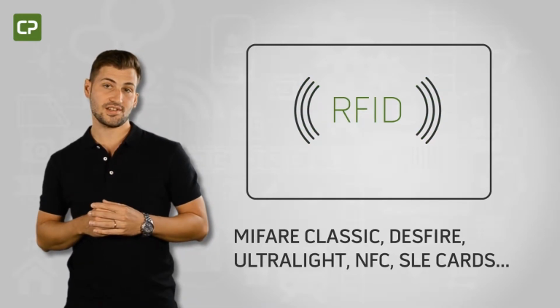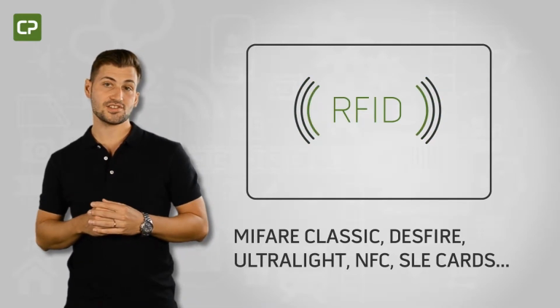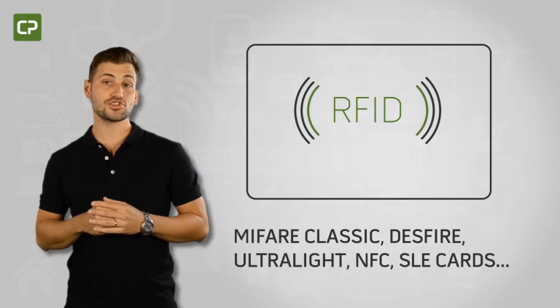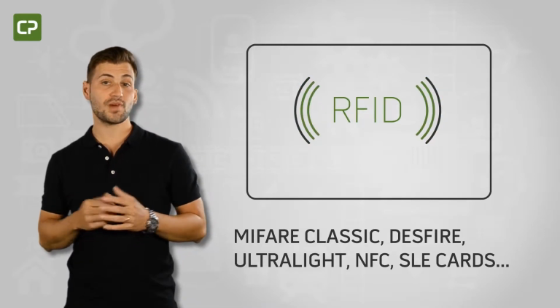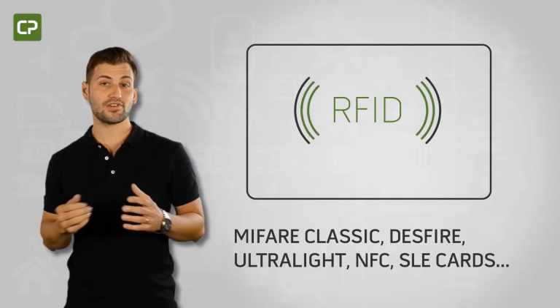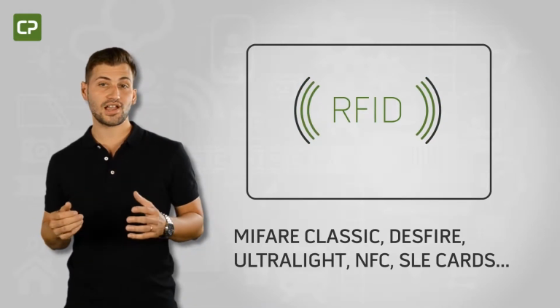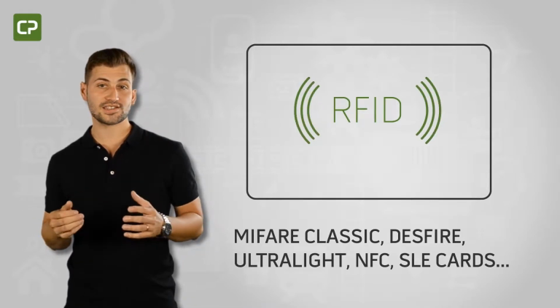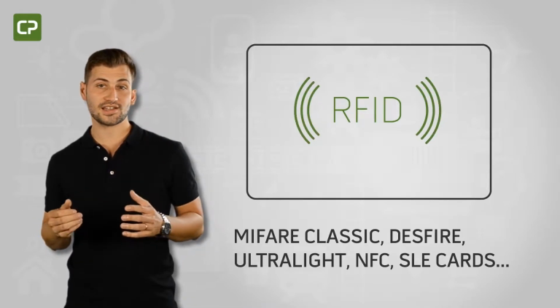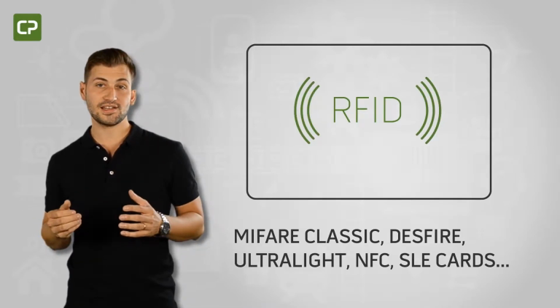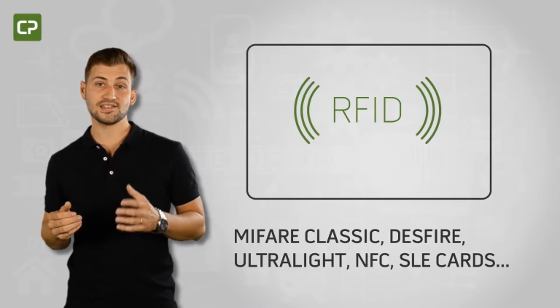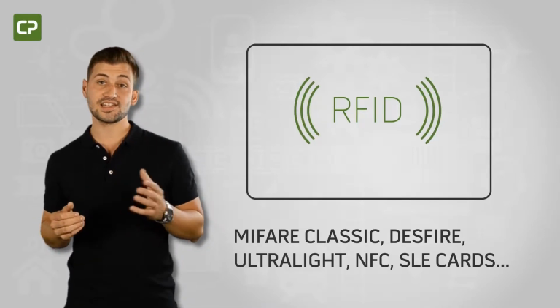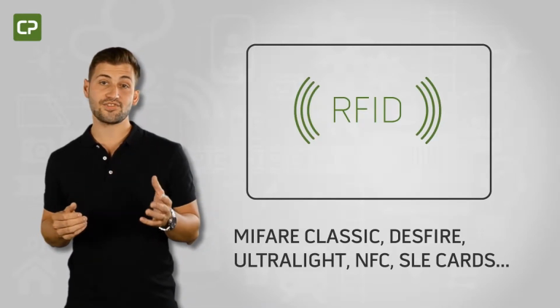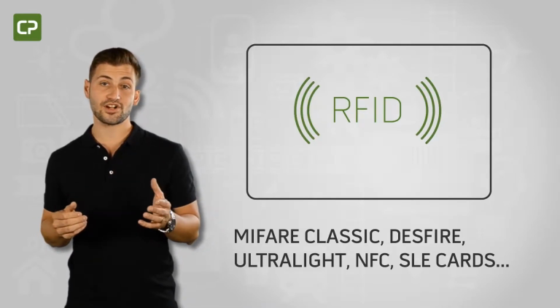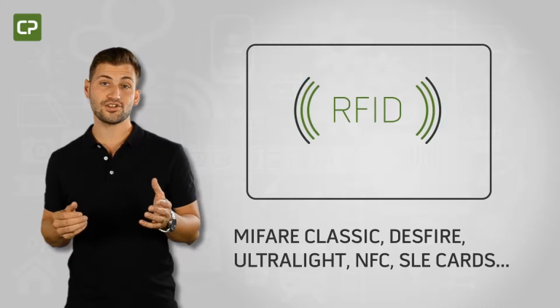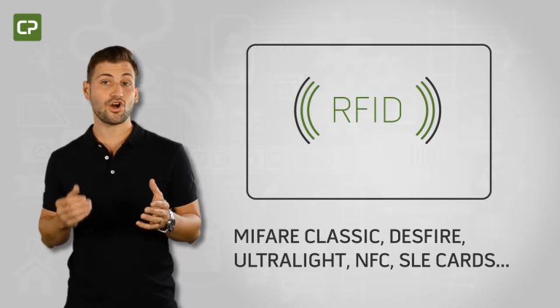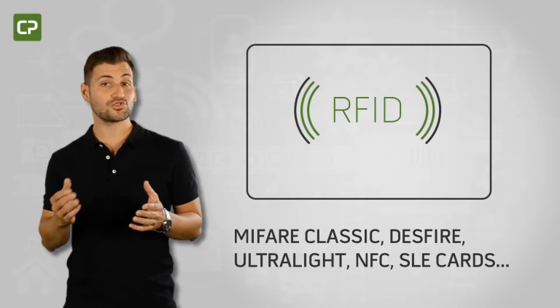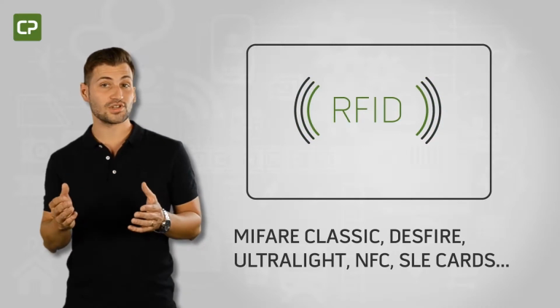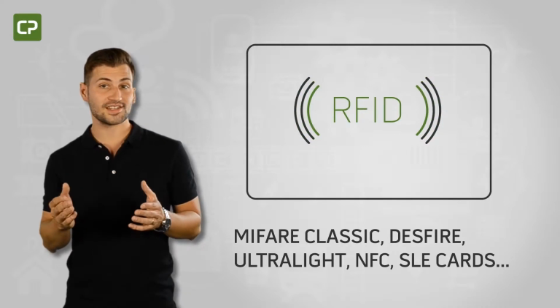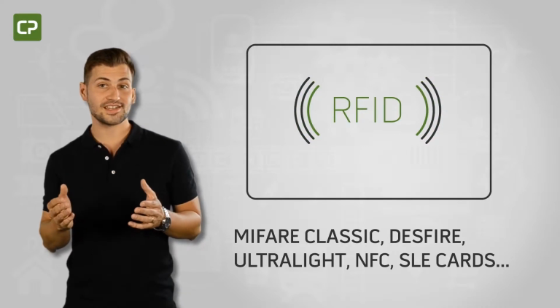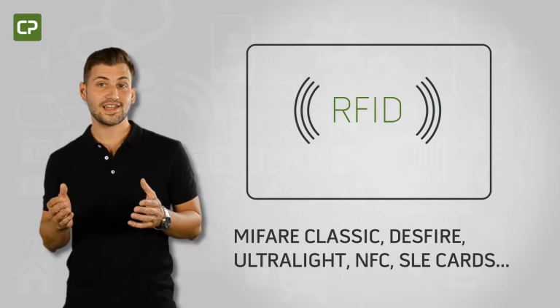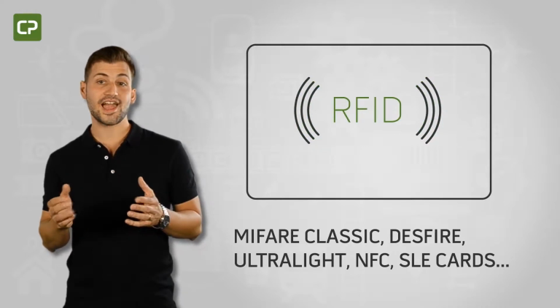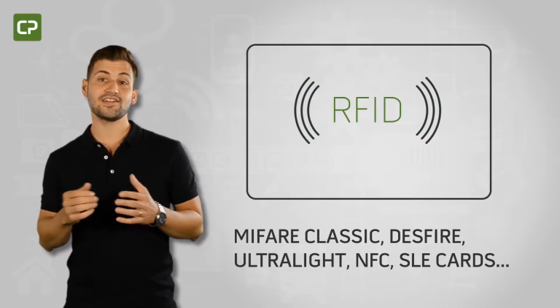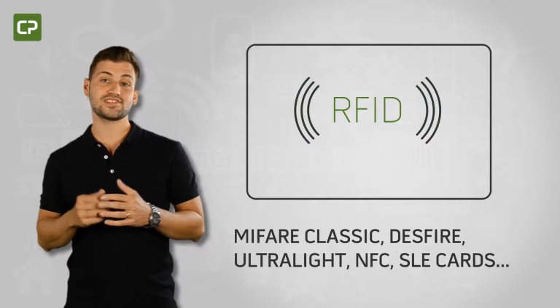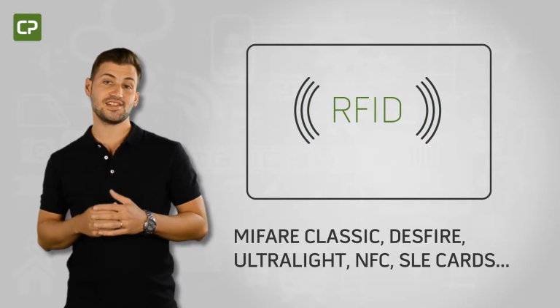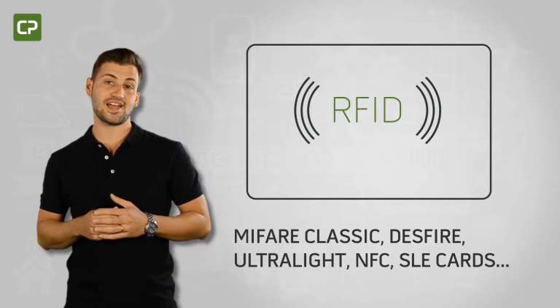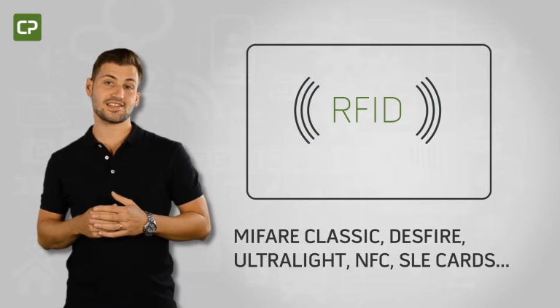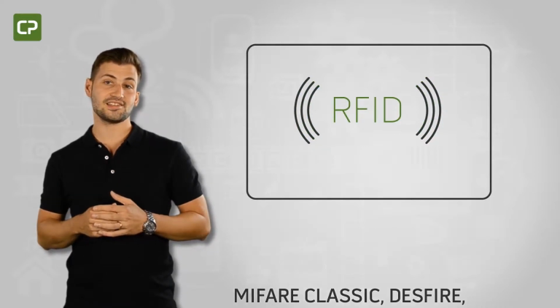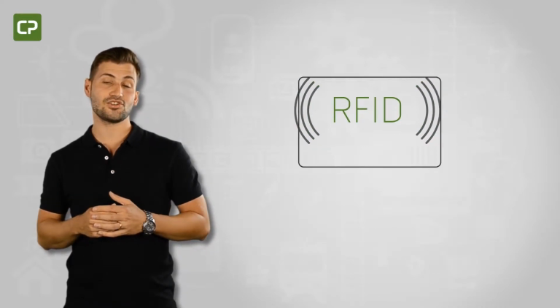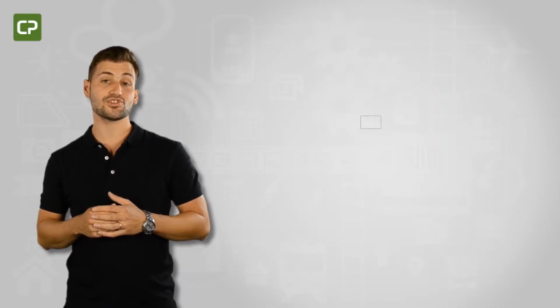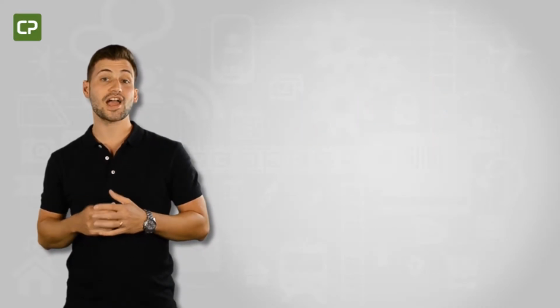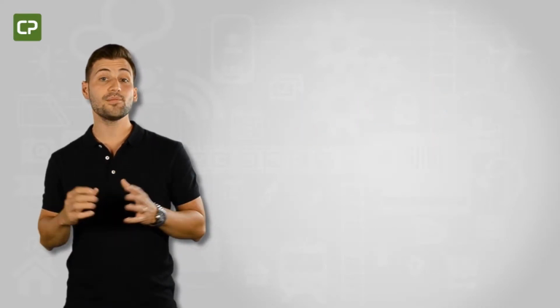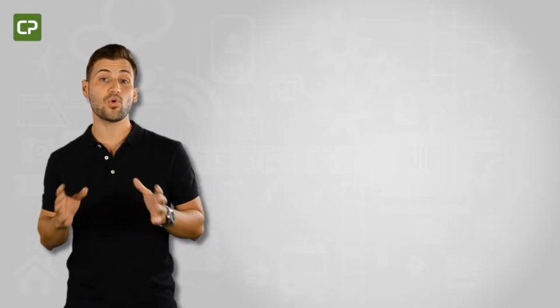such as Mifare Classic, Desfire, Ultralight, NFC, SLE cards, and more.